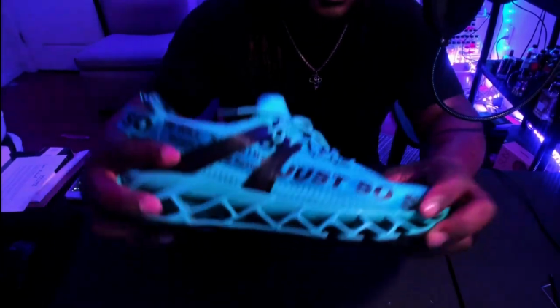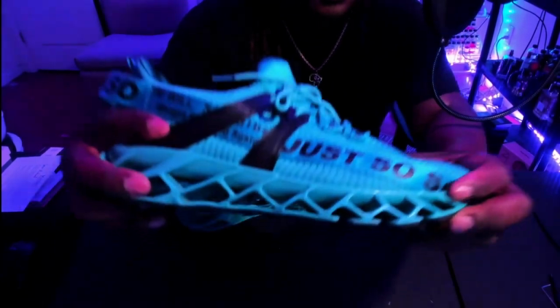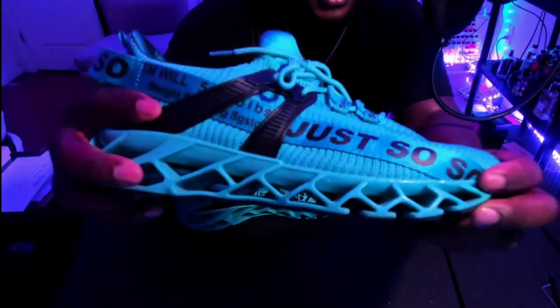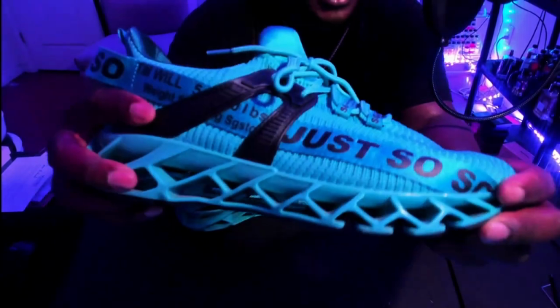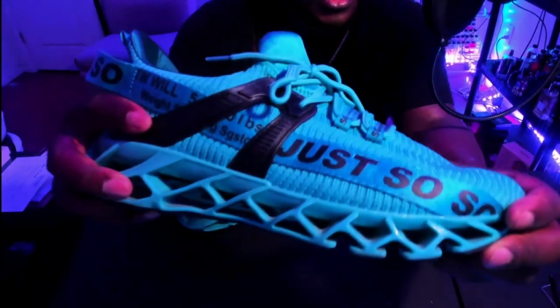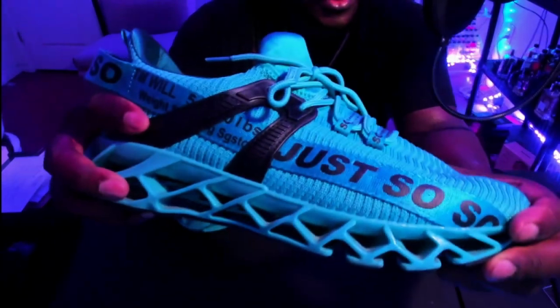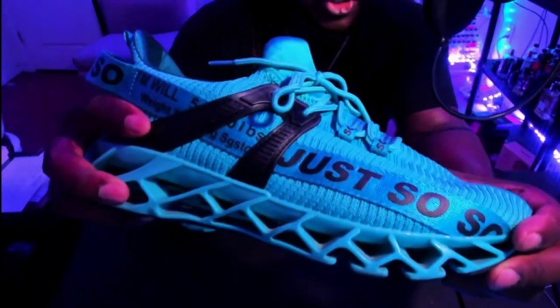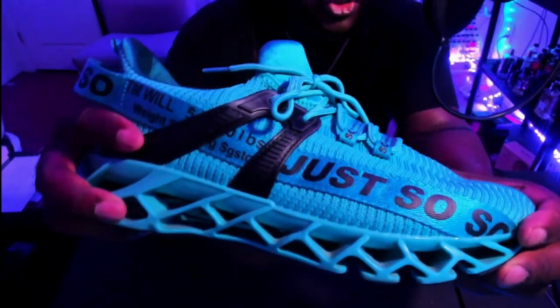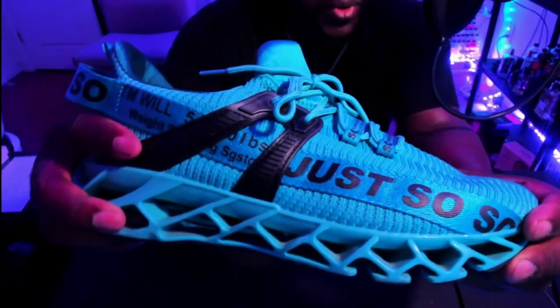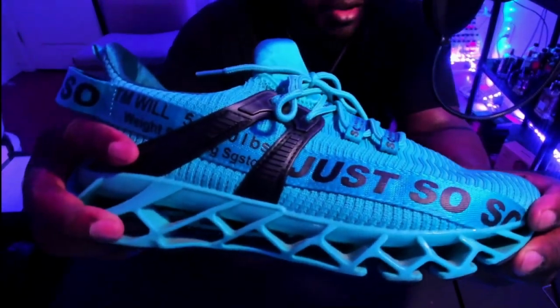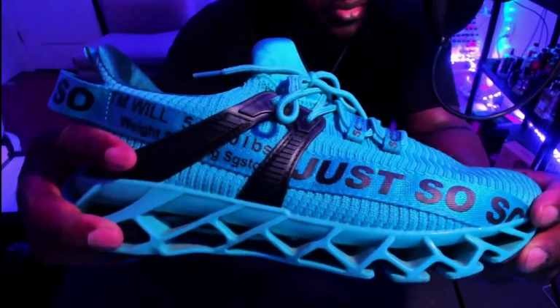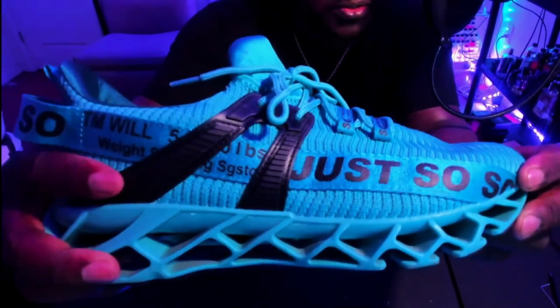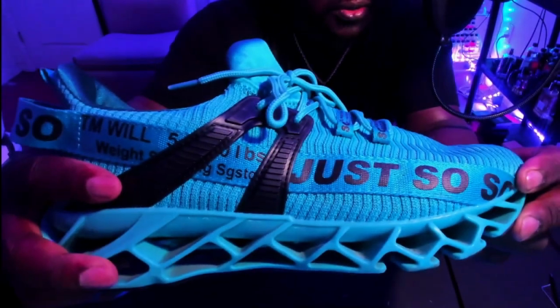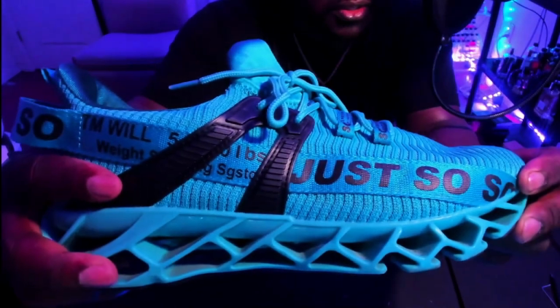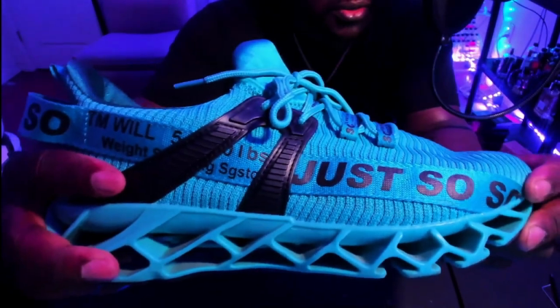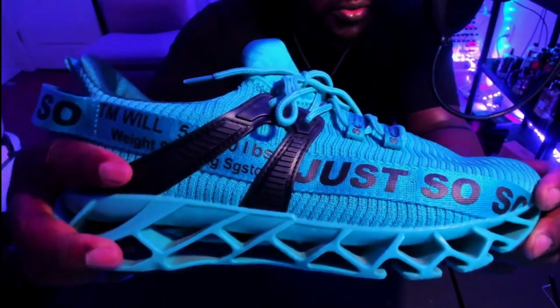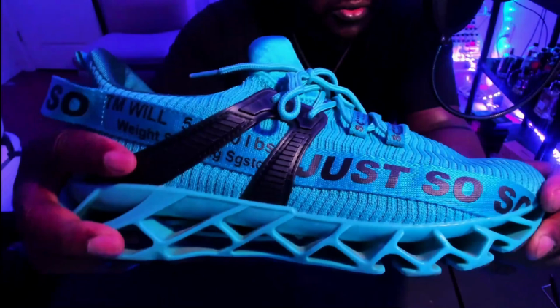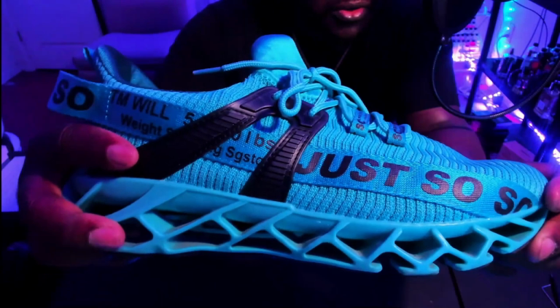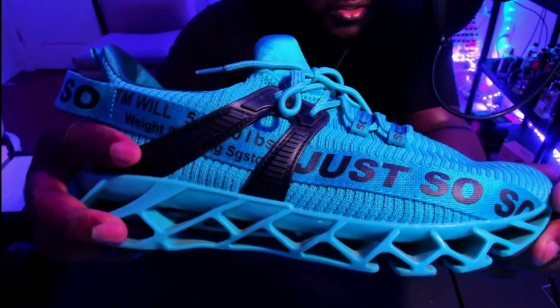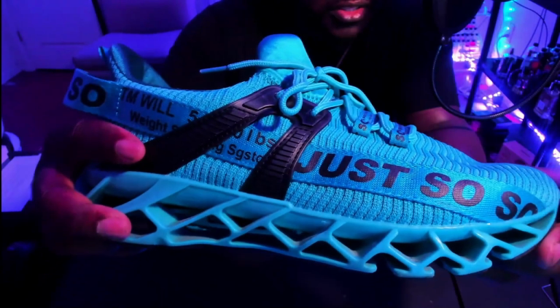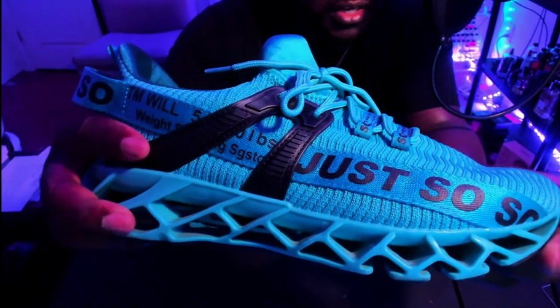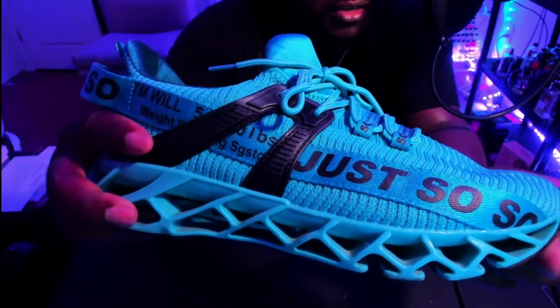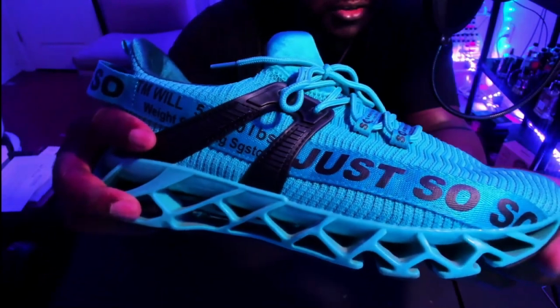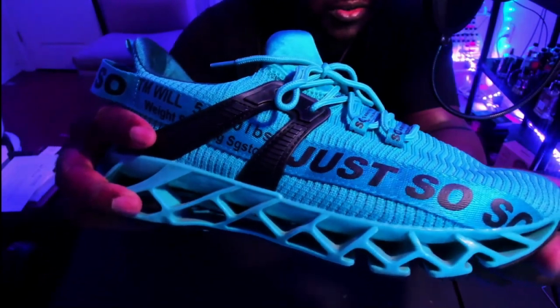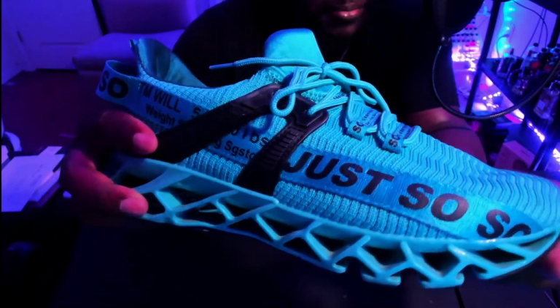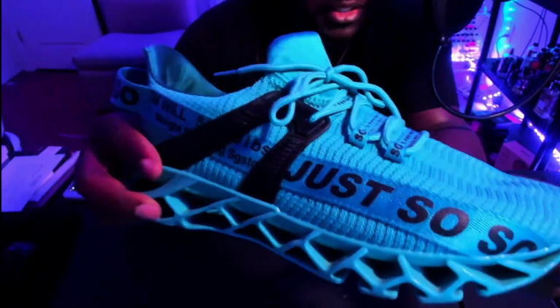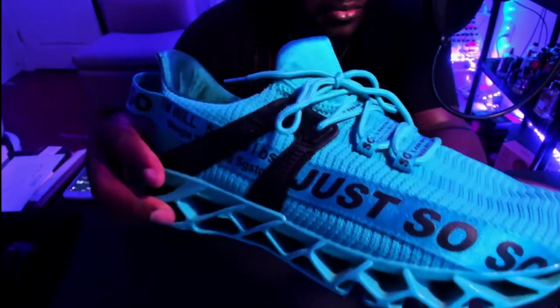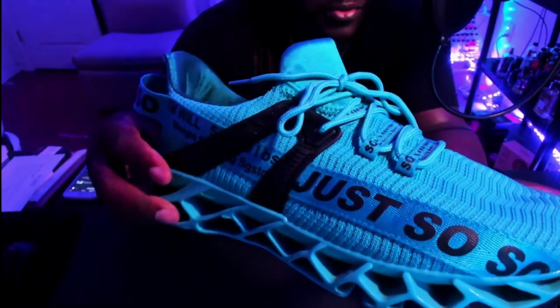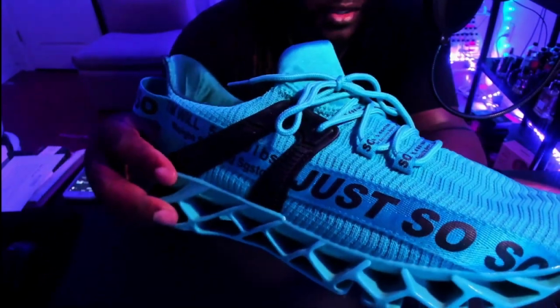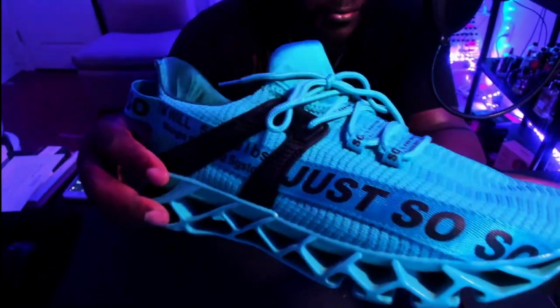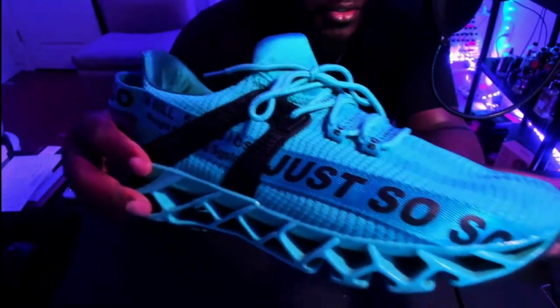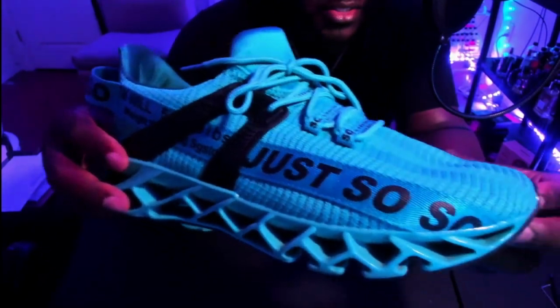It has like a little strap going across the side.